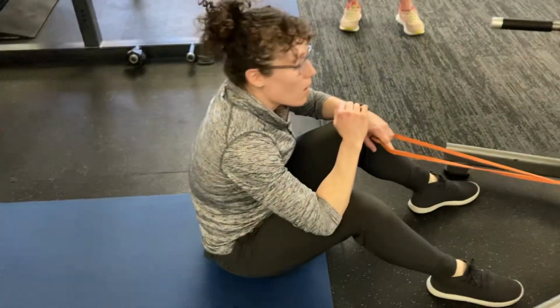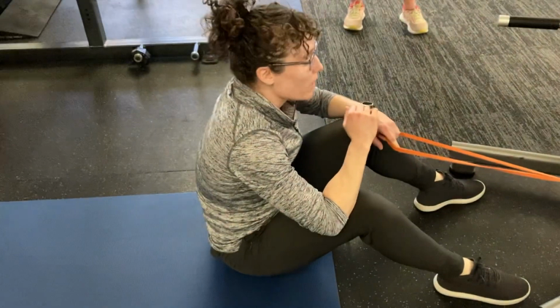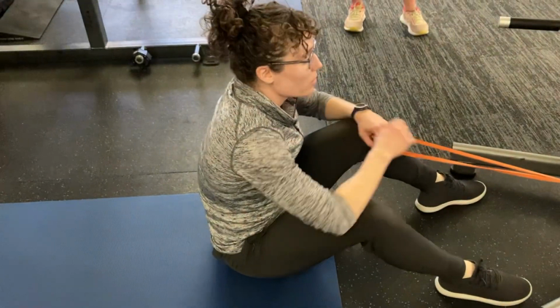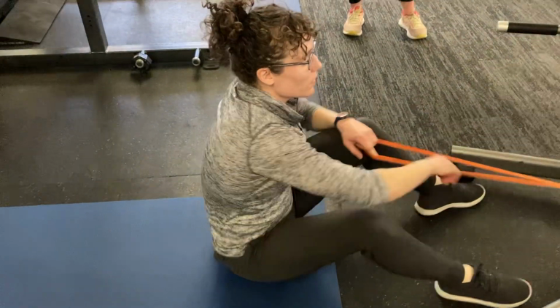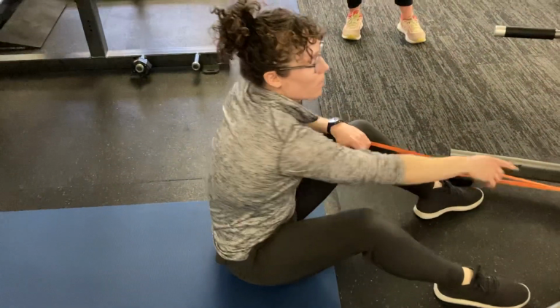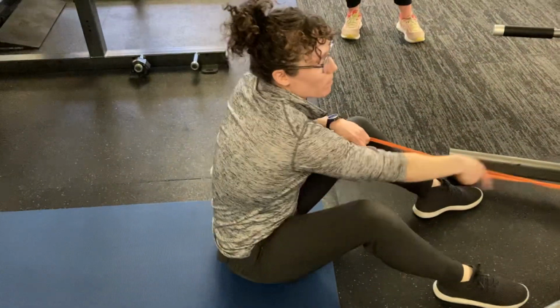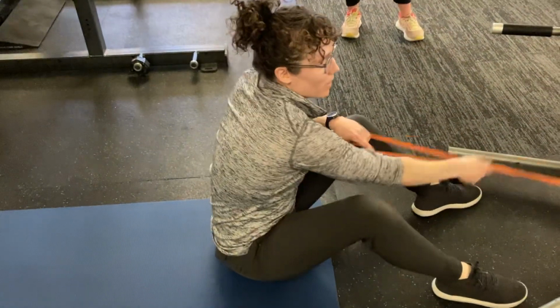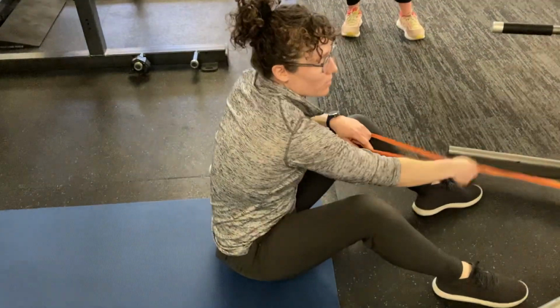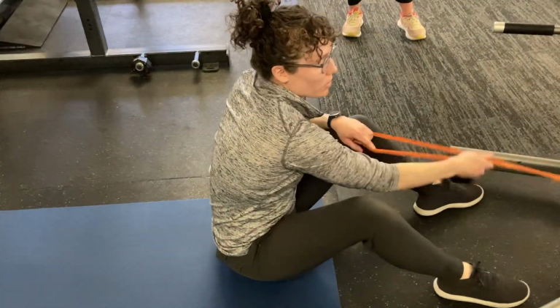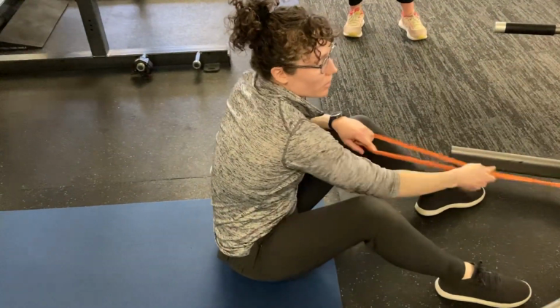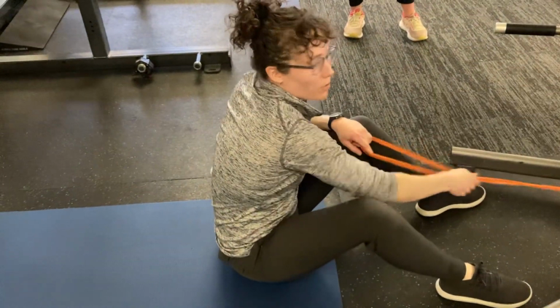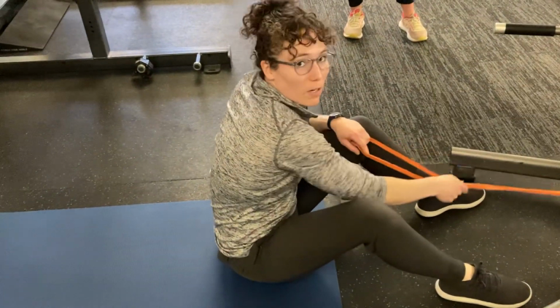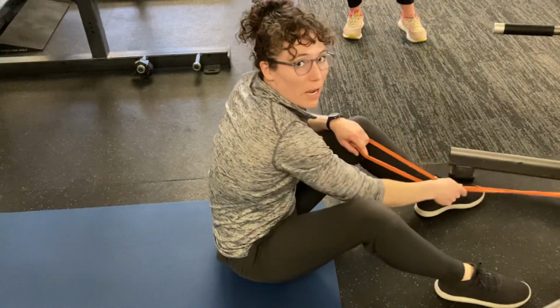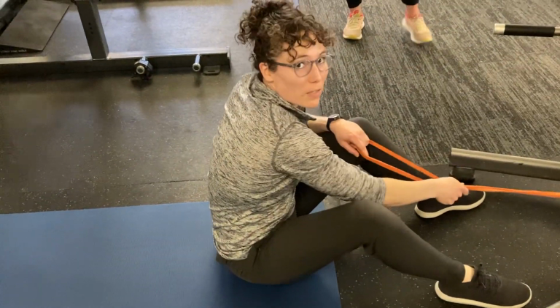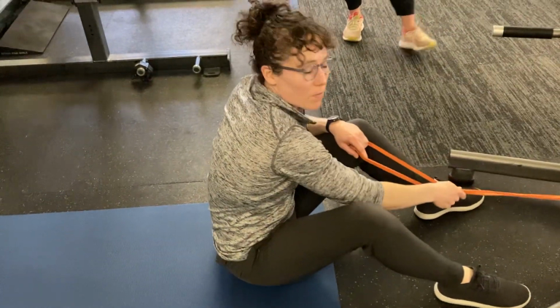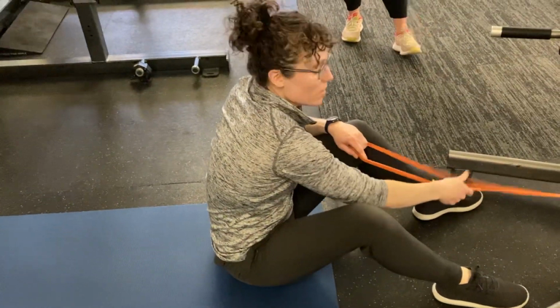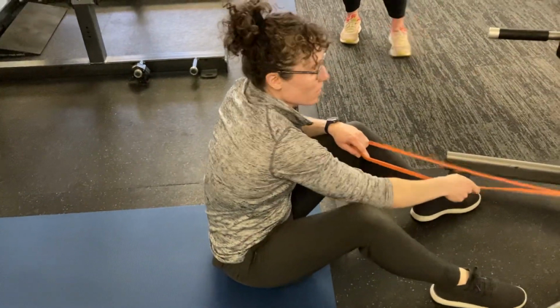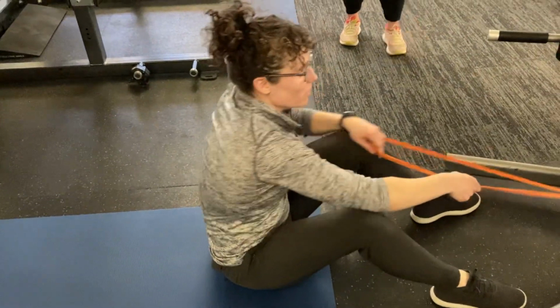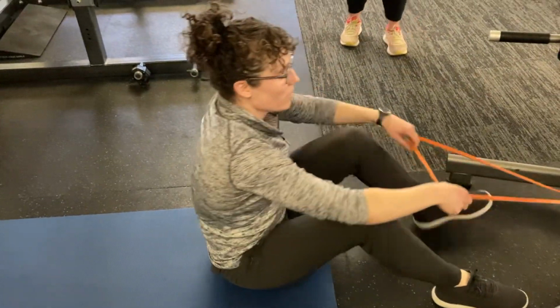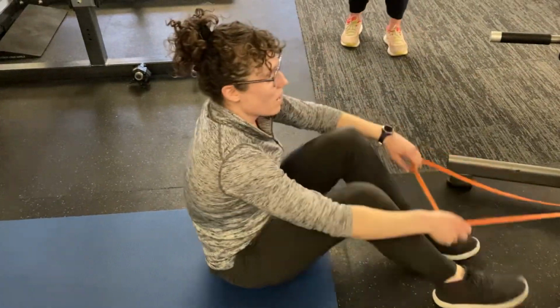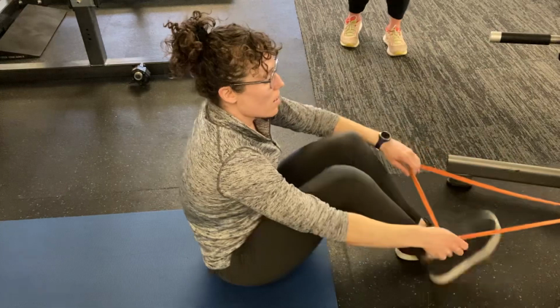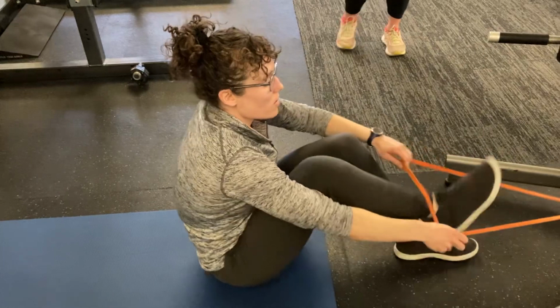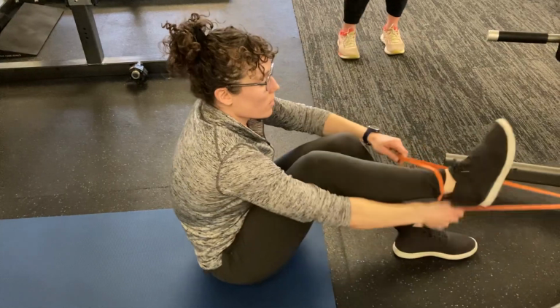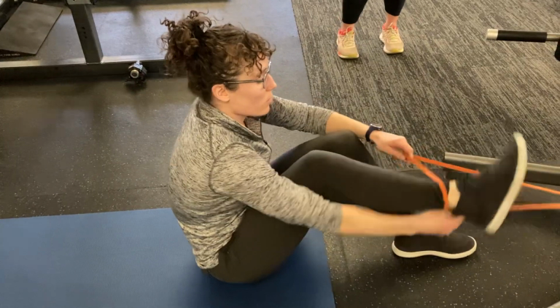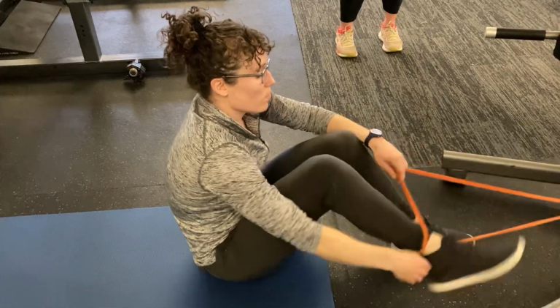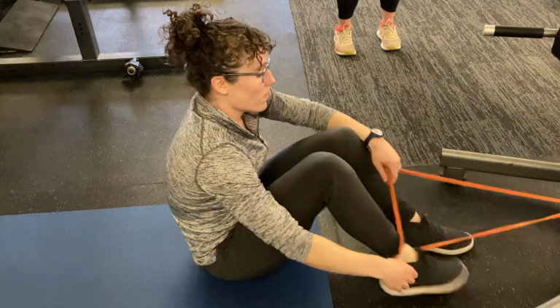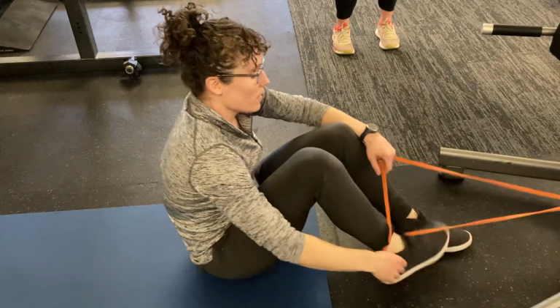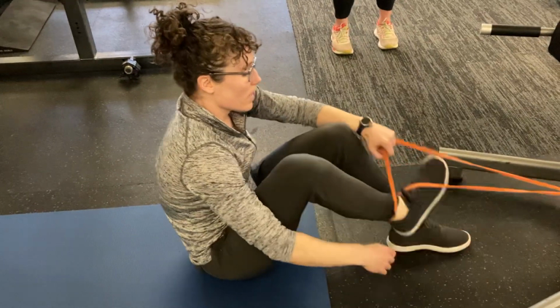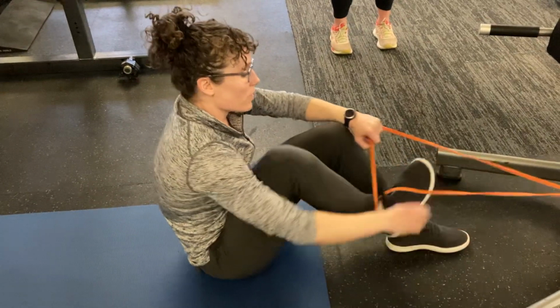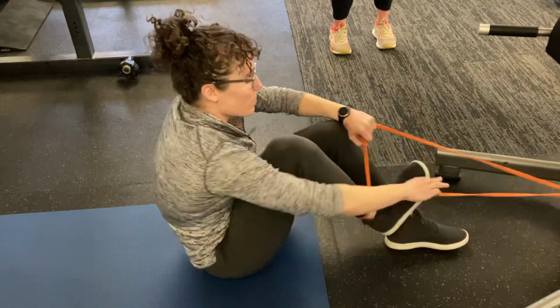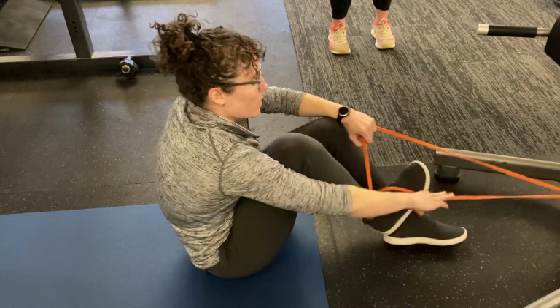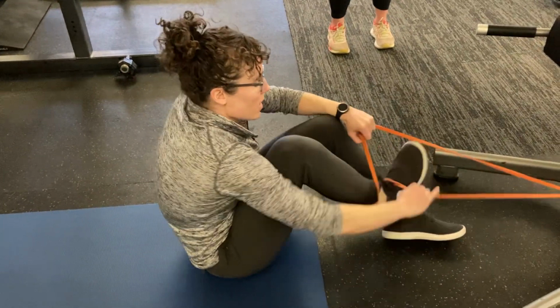Okay, so you've got your band secured around something here, and then you're going to loop your feet around a couple times.